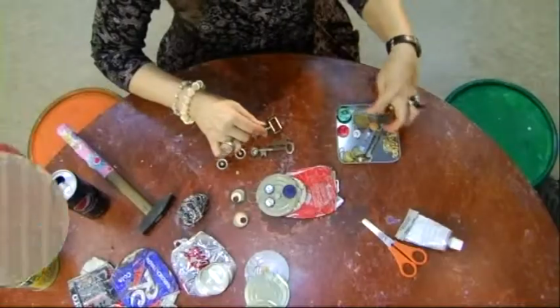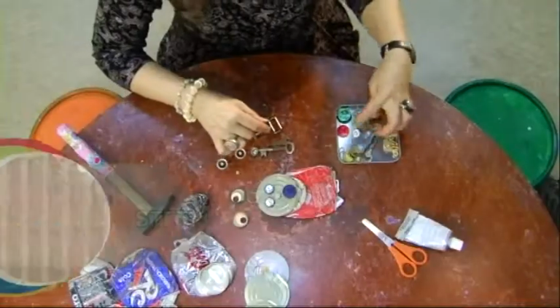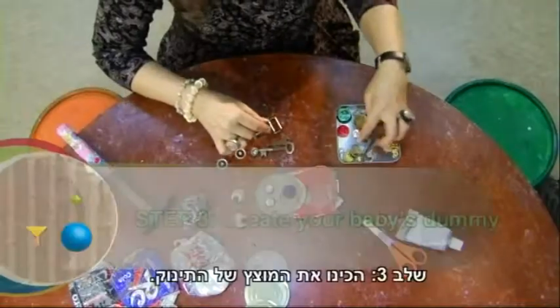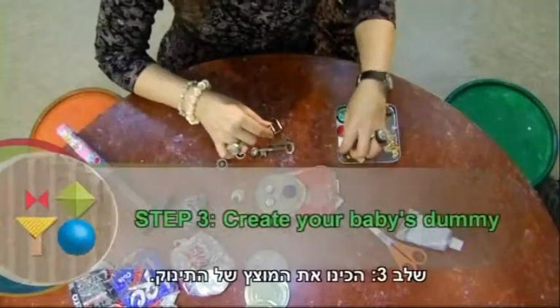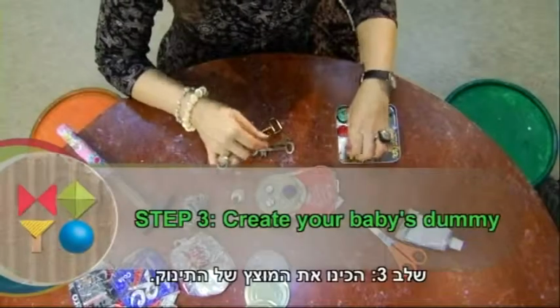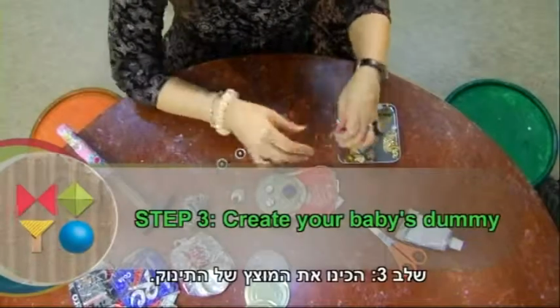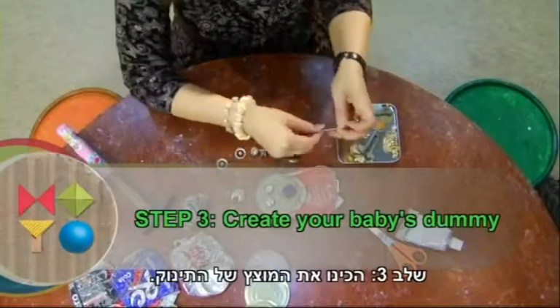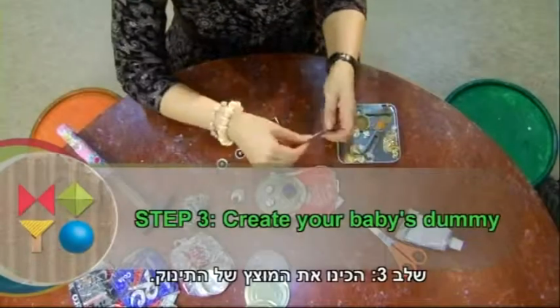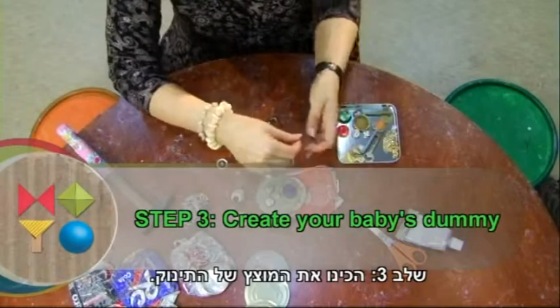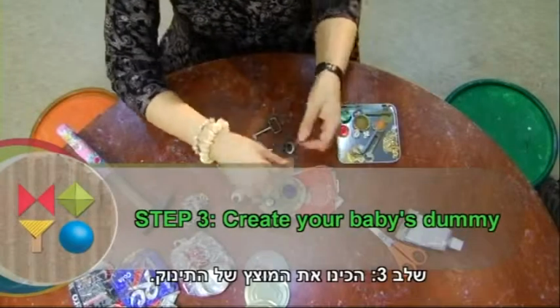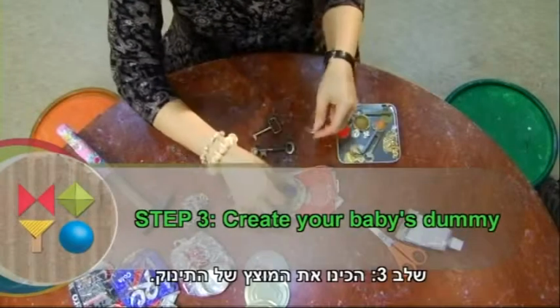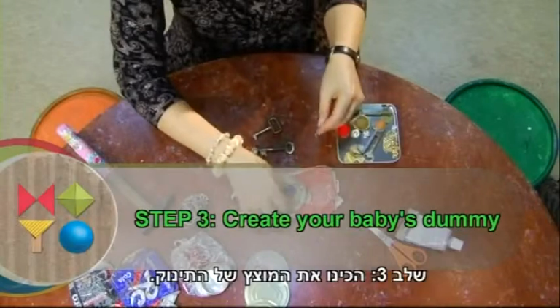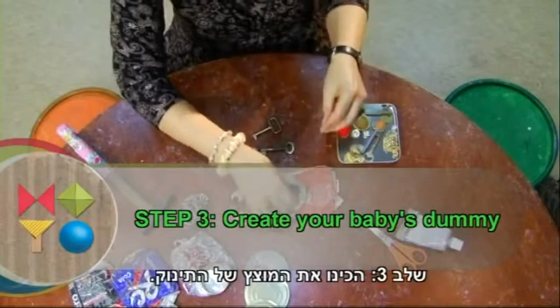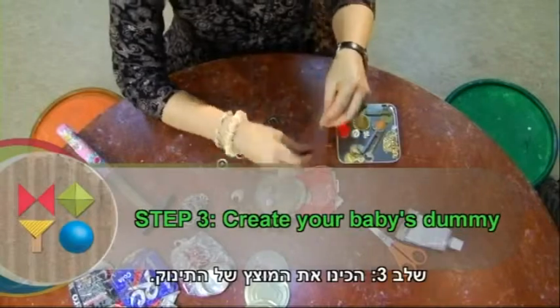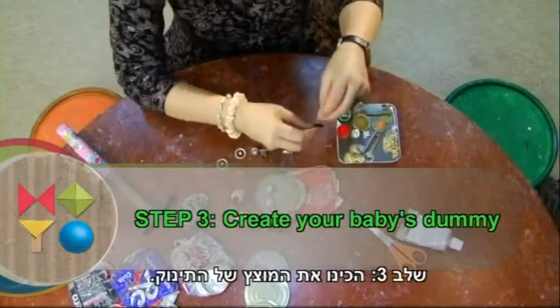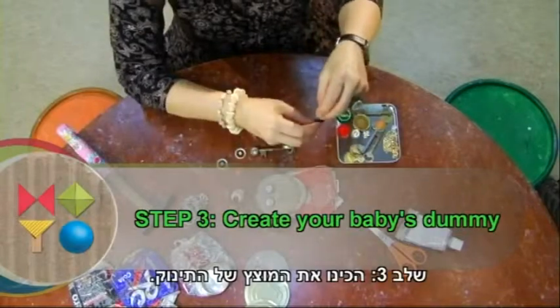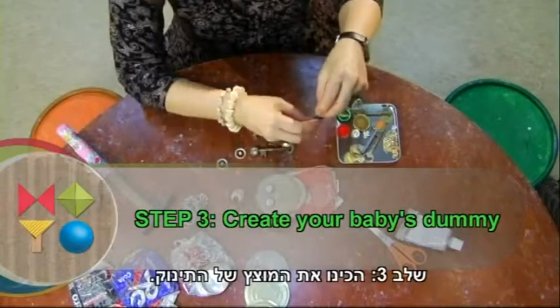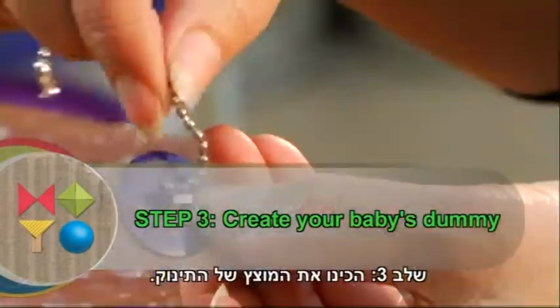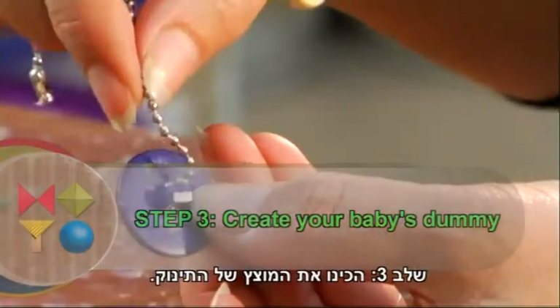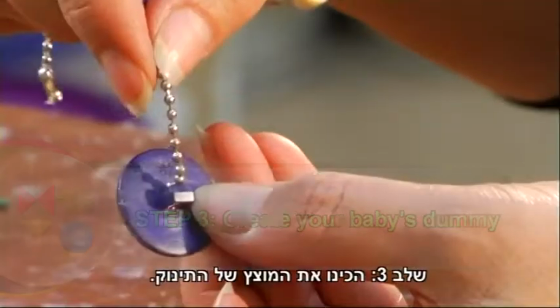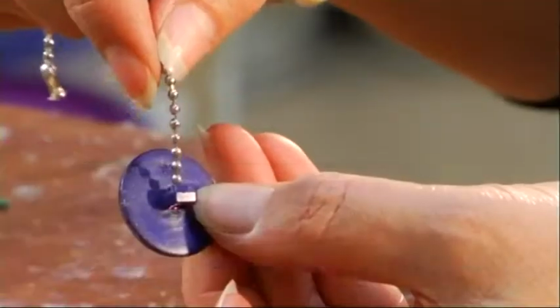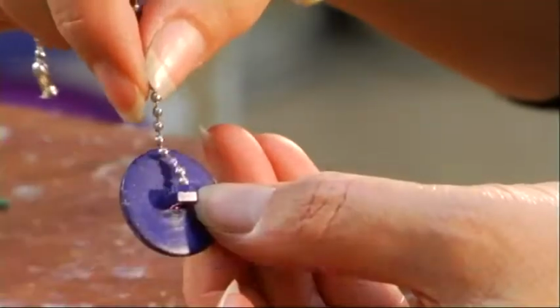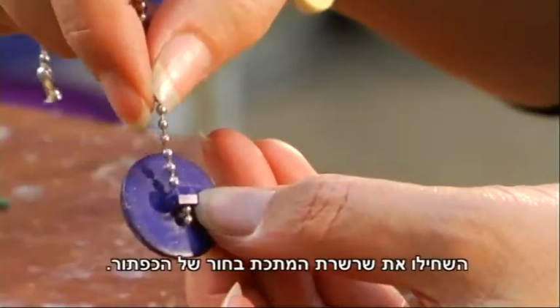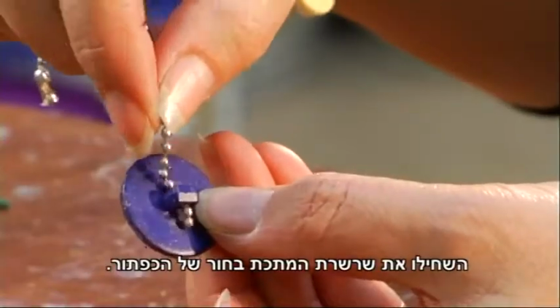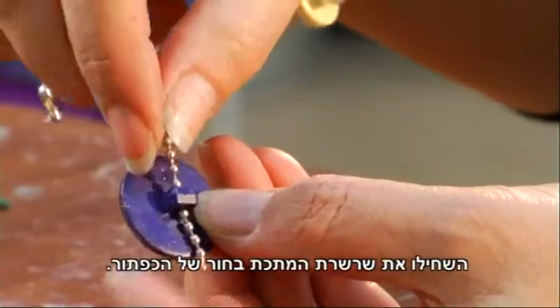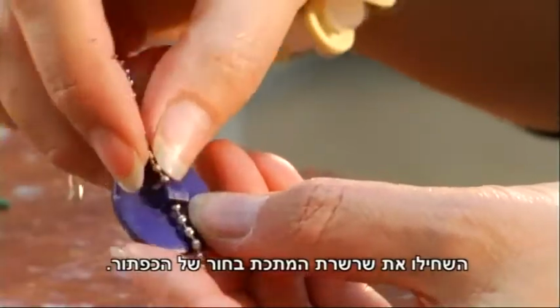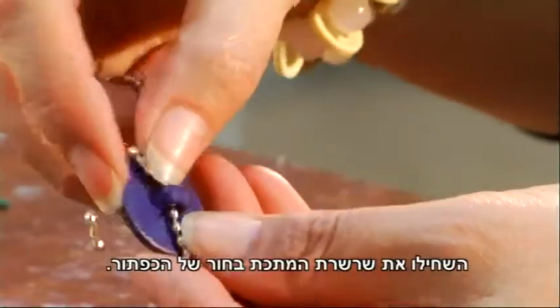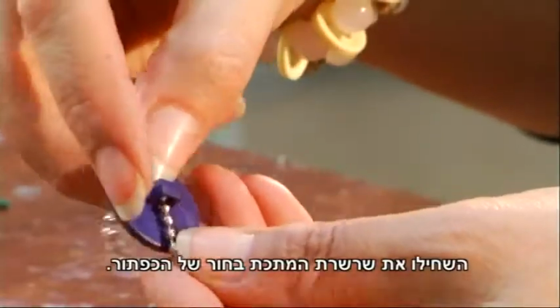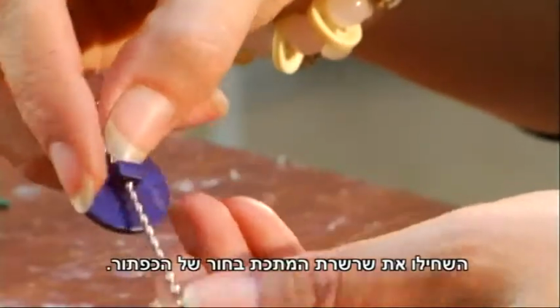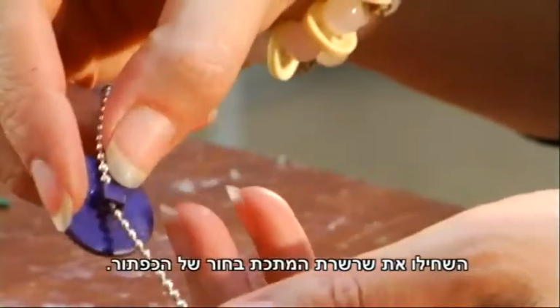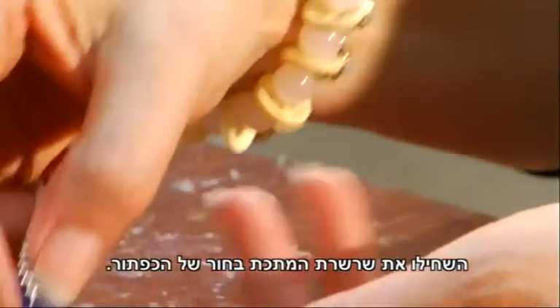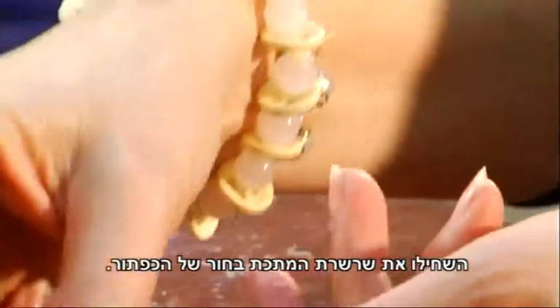Step 3: Create your baby's dummy. Thread the metal chain through the button.